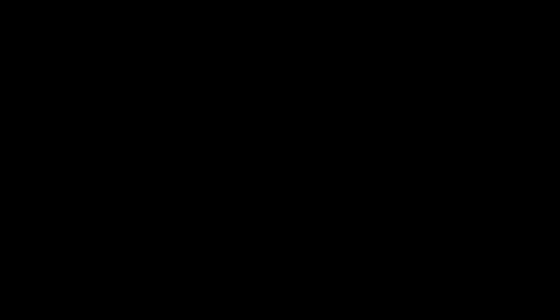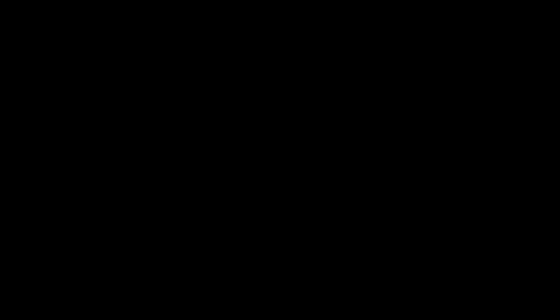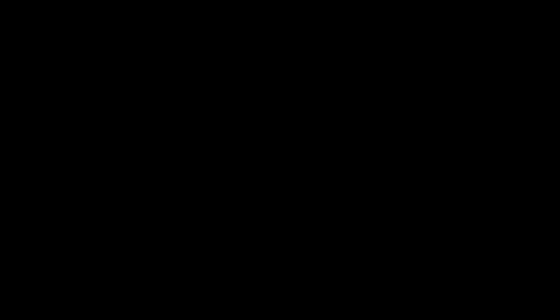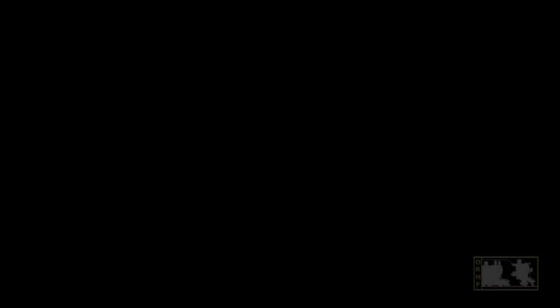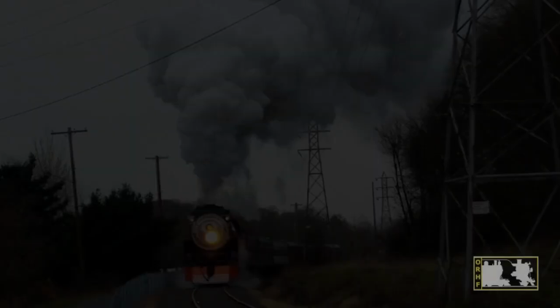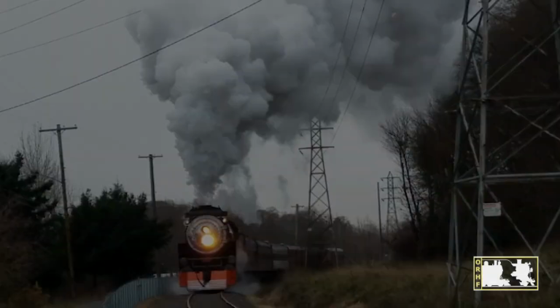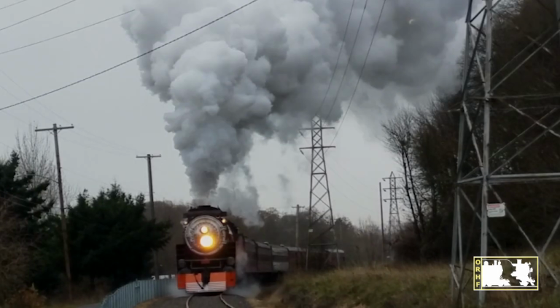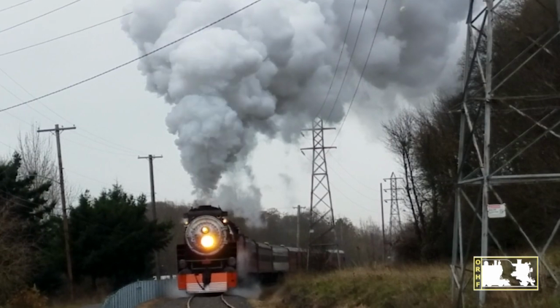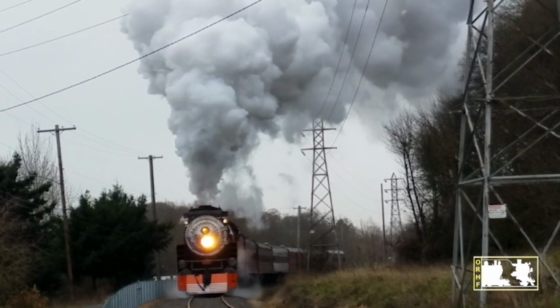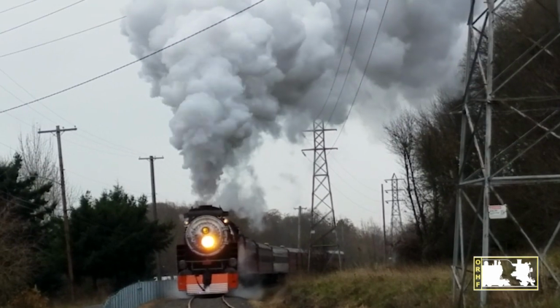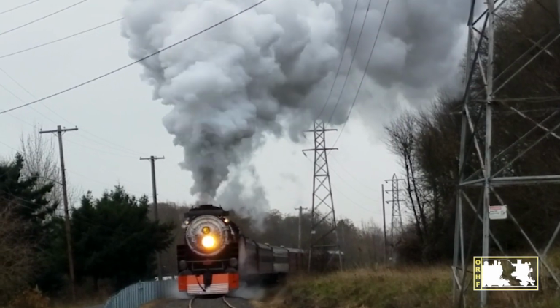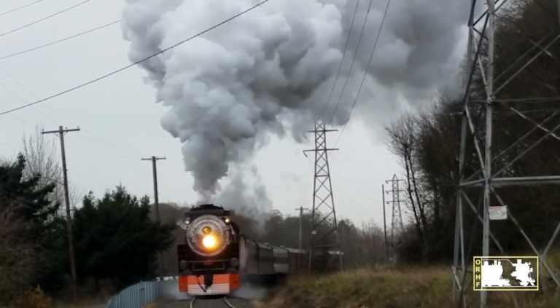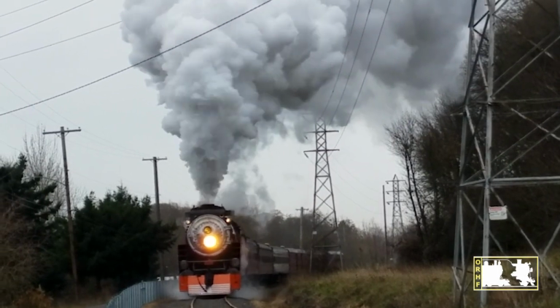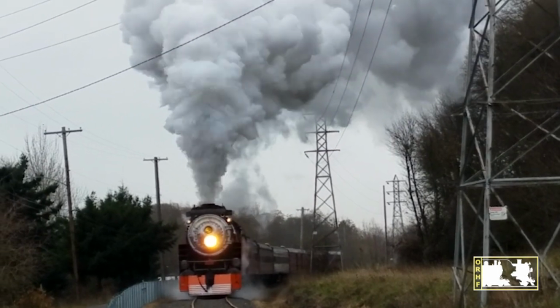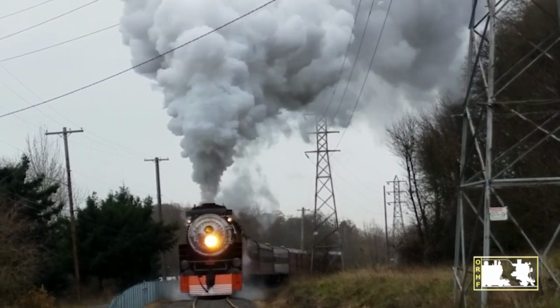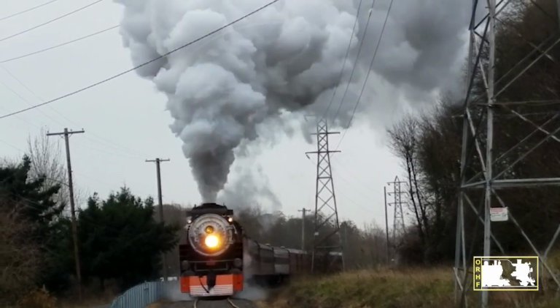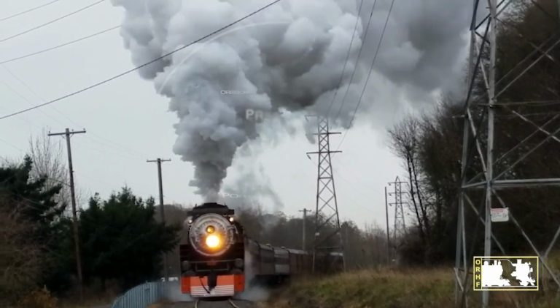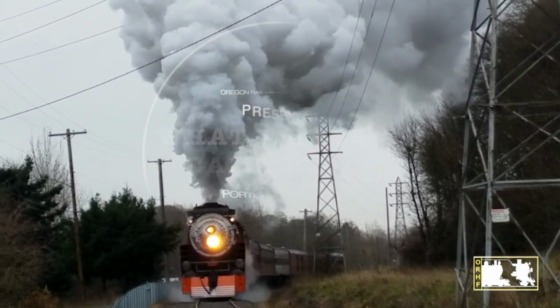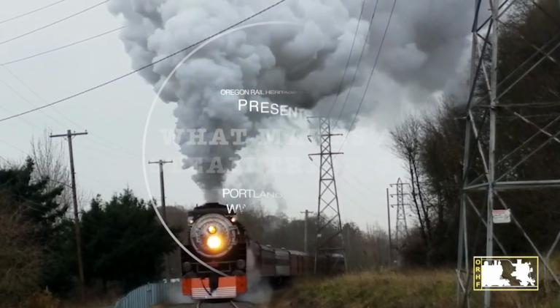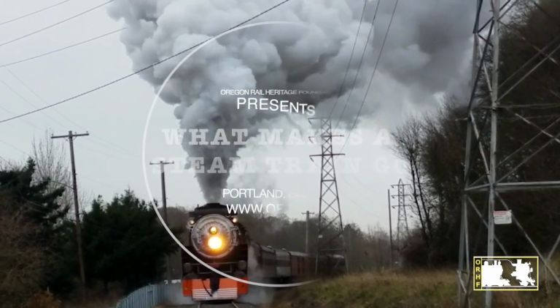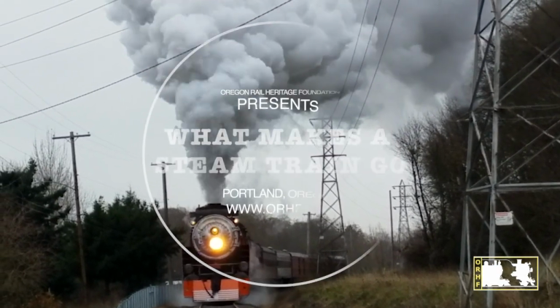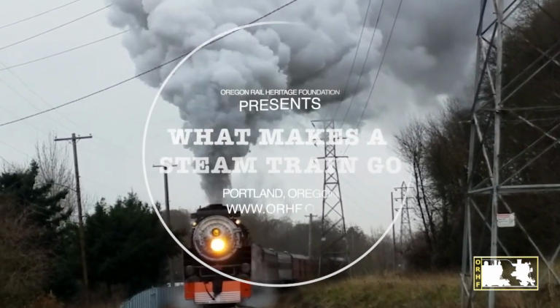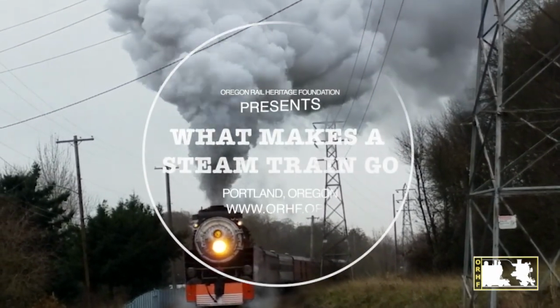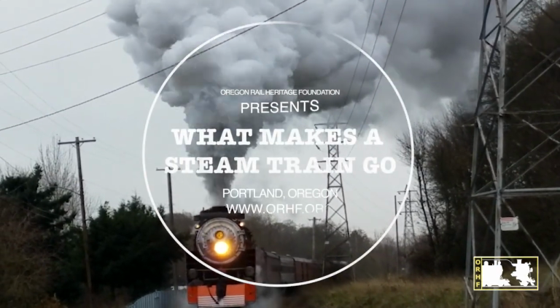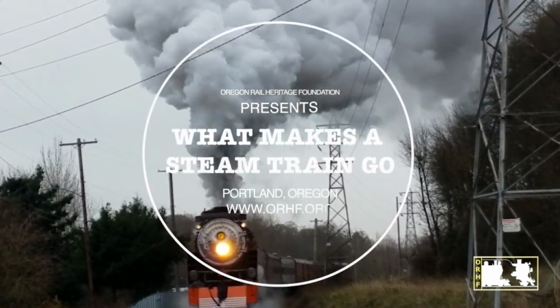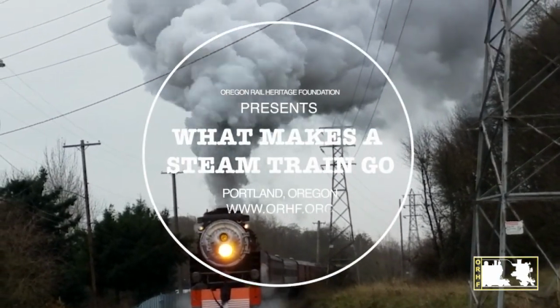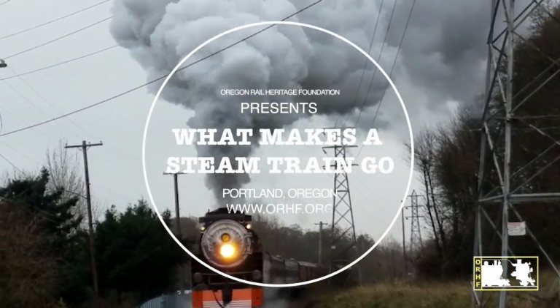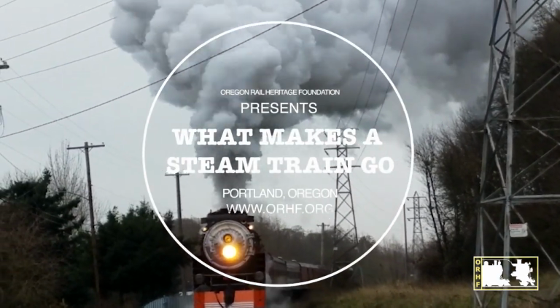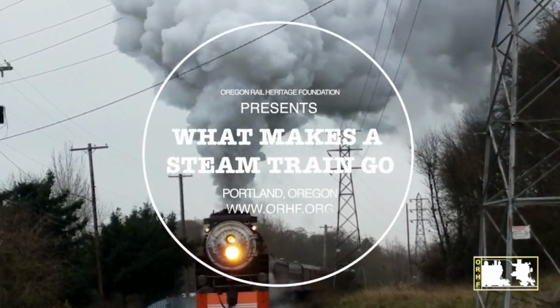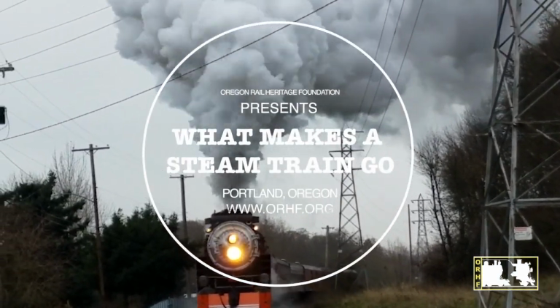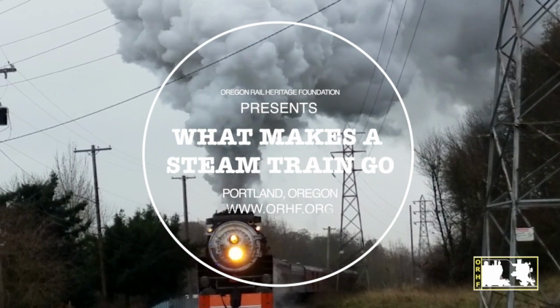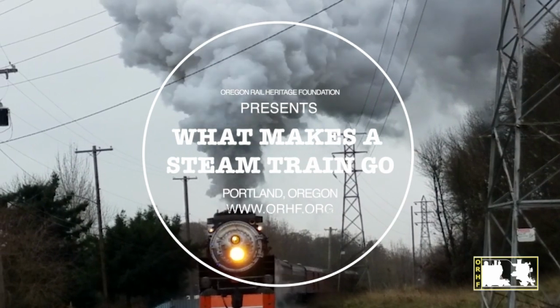The Oregon Rail Heritage Foundation presents: What Makes a Steam Train Go?